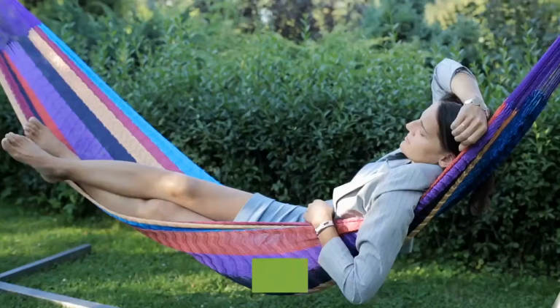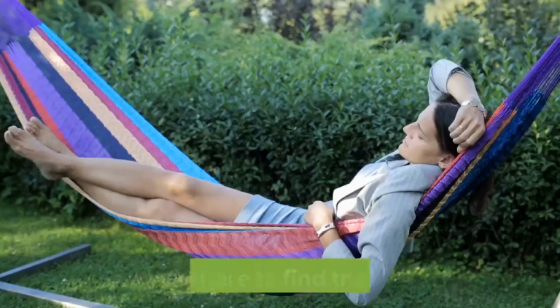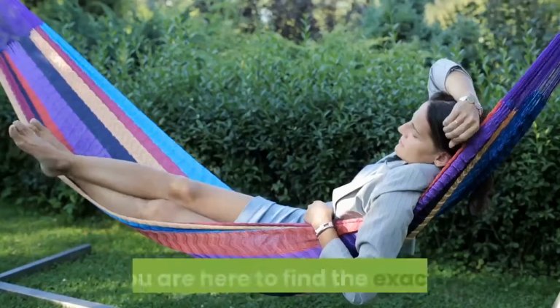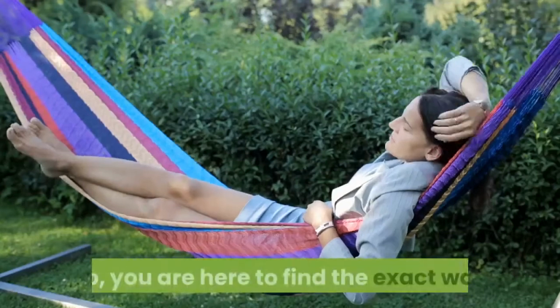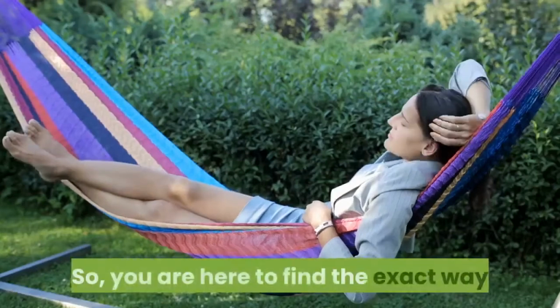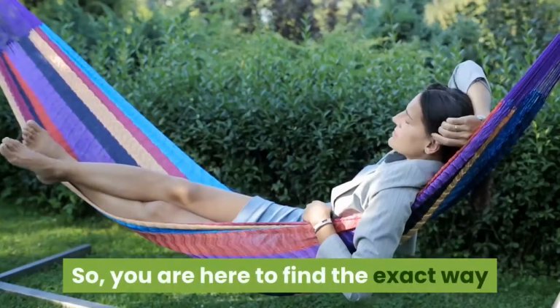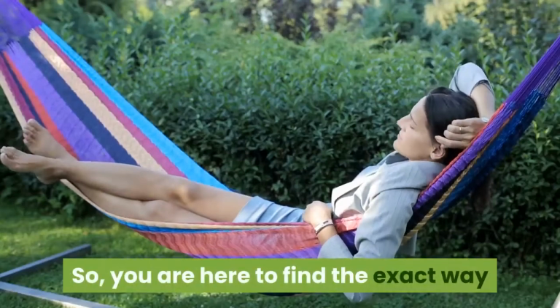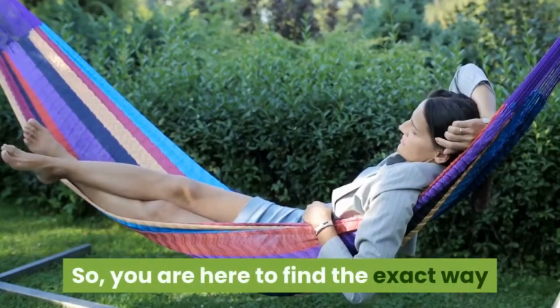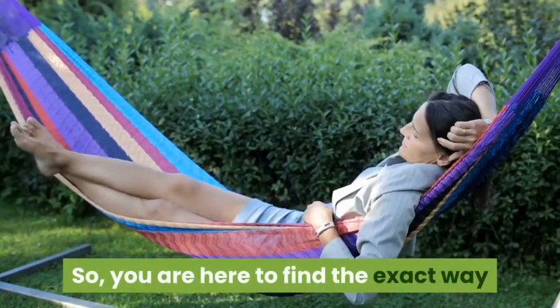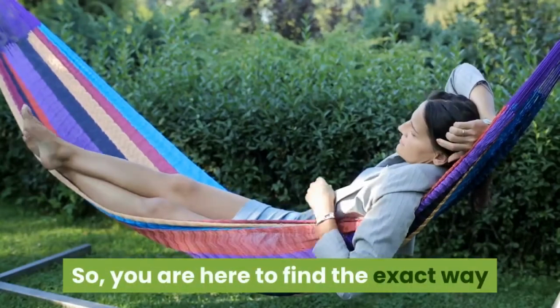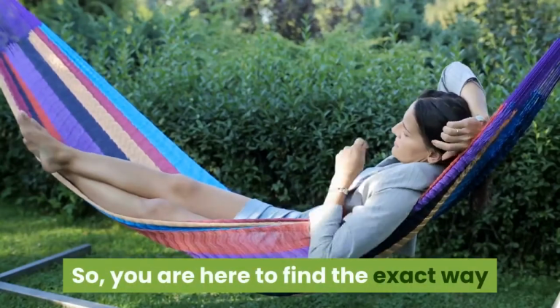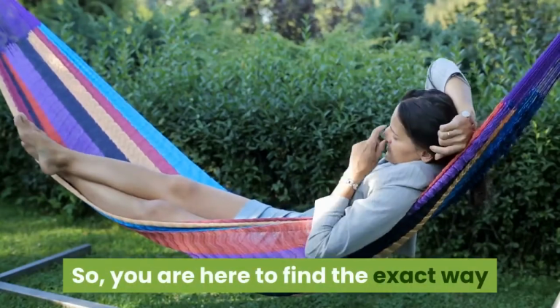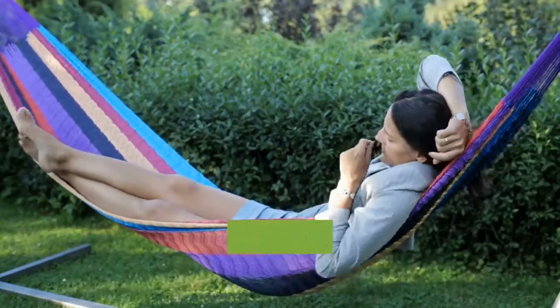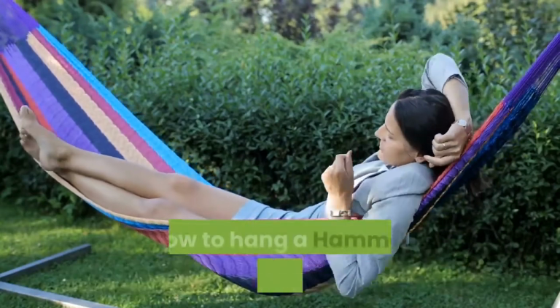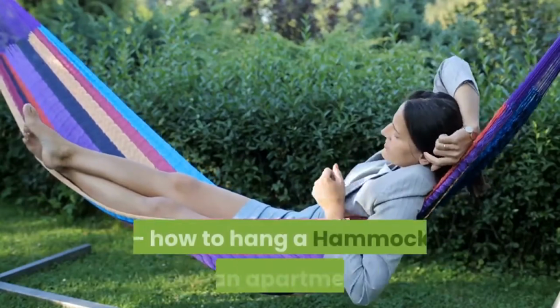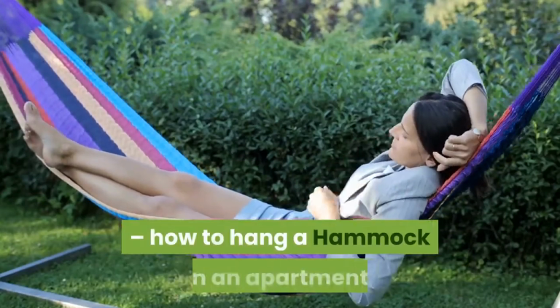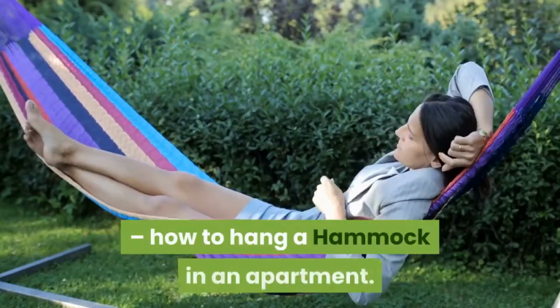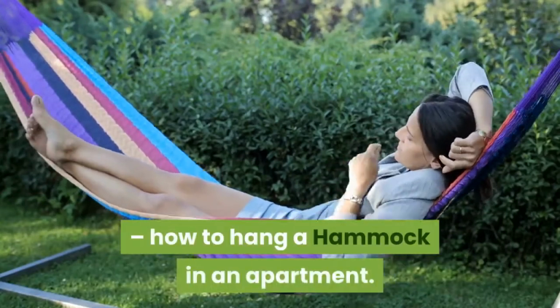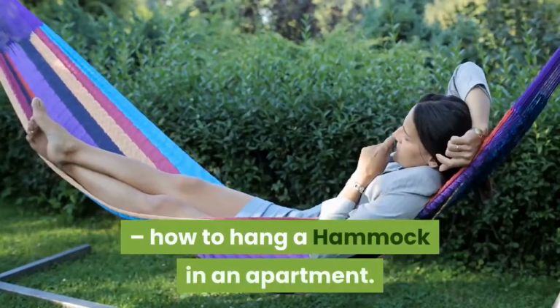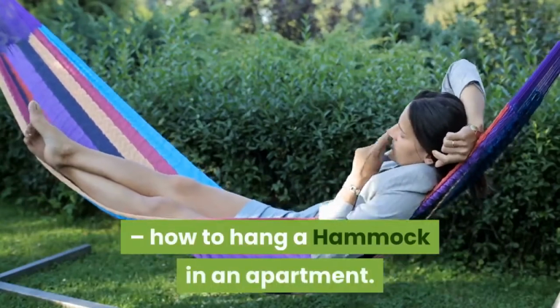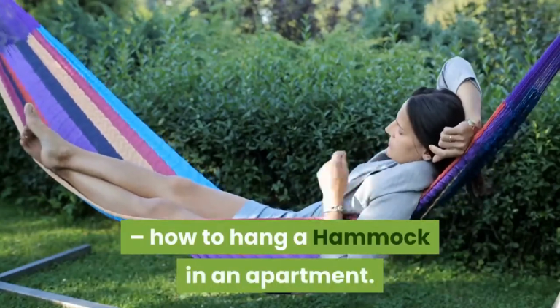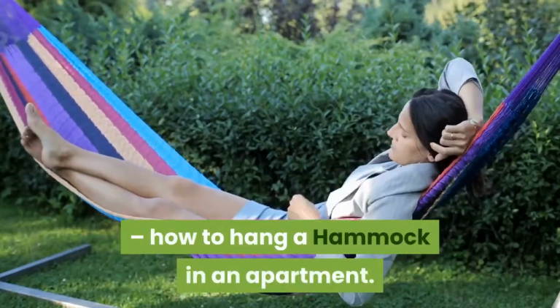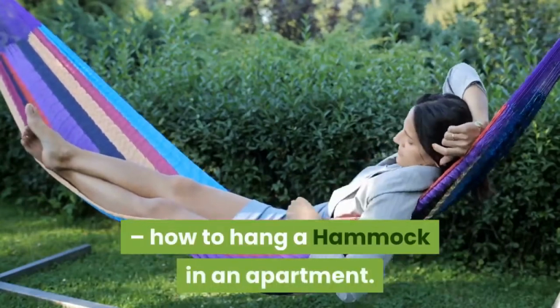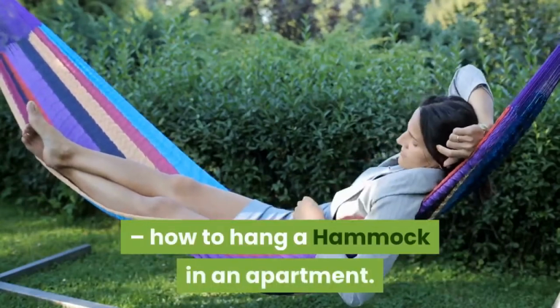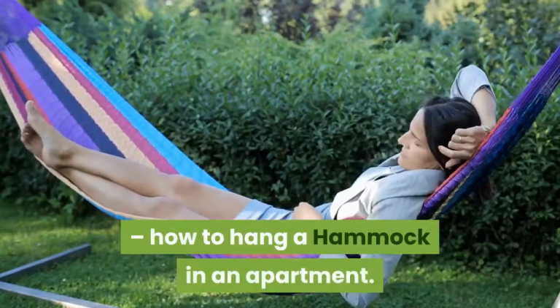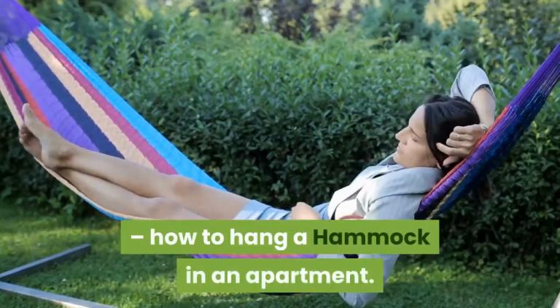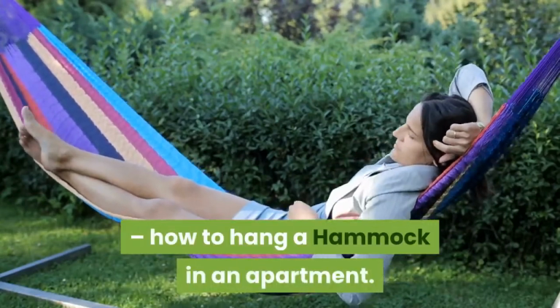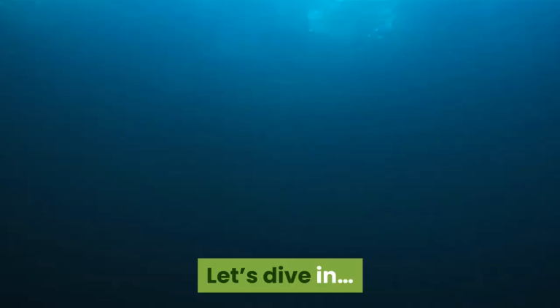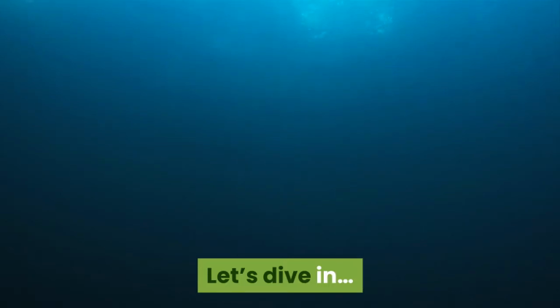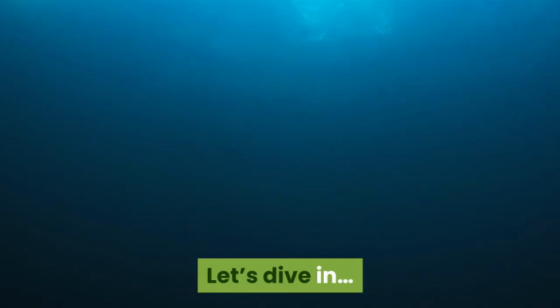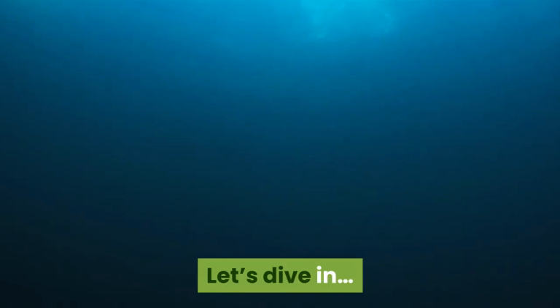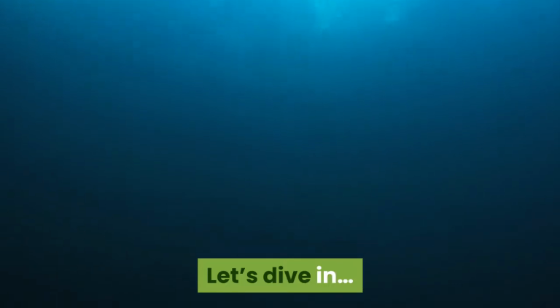You are here to find the exact way how to hang a hammock in an apartment. Let's dive in.